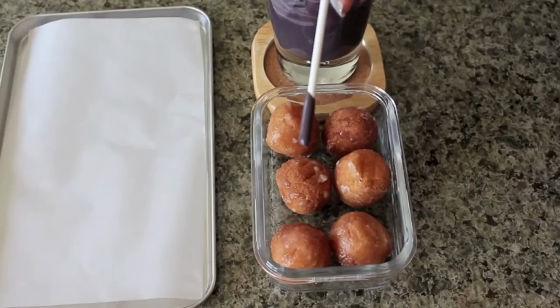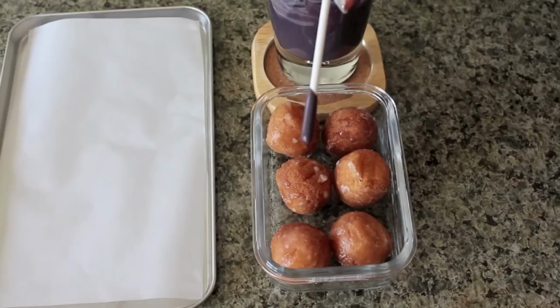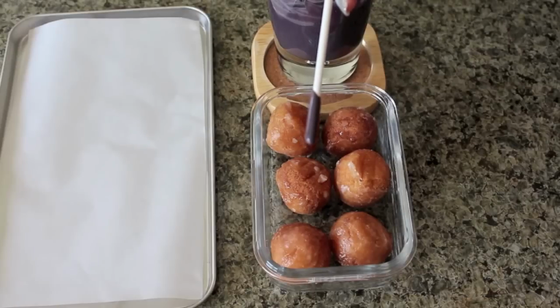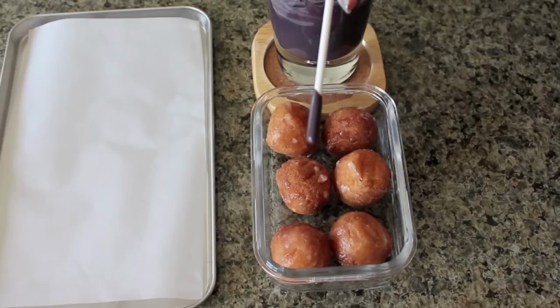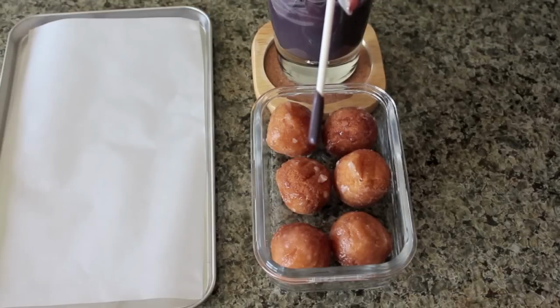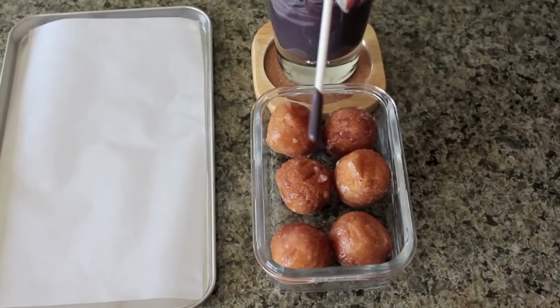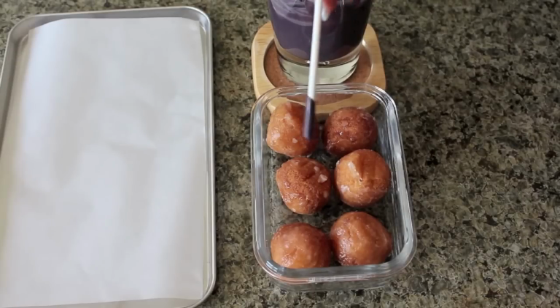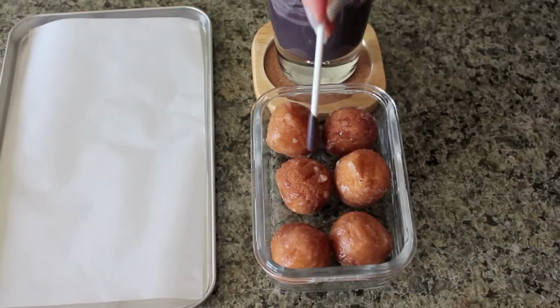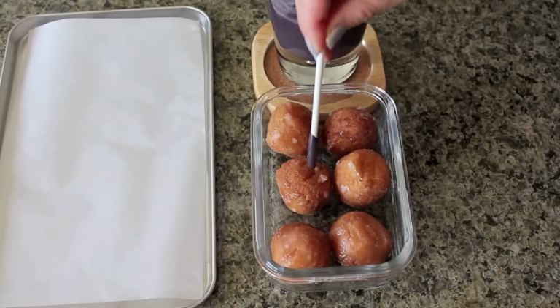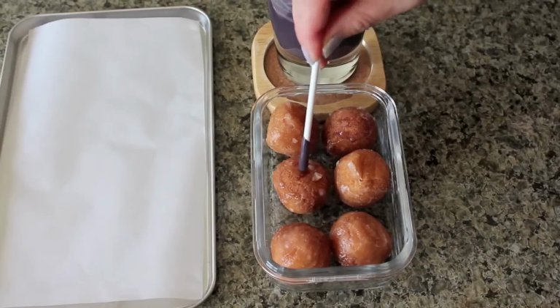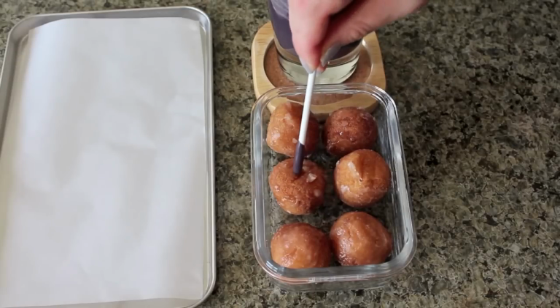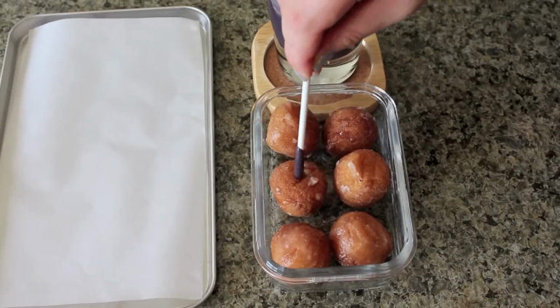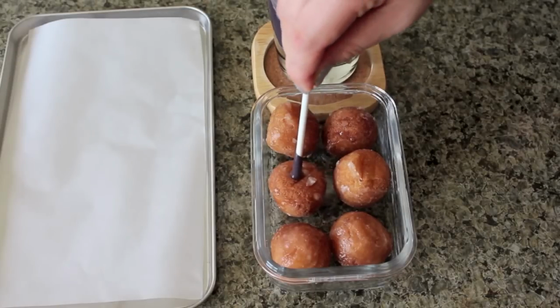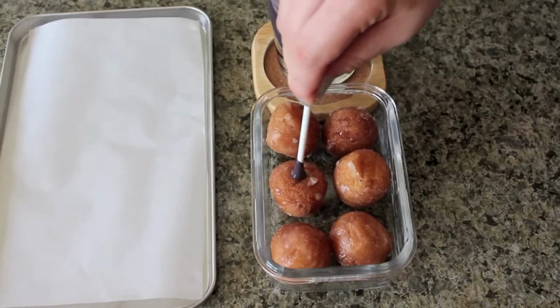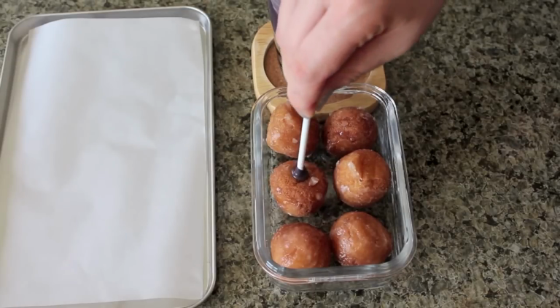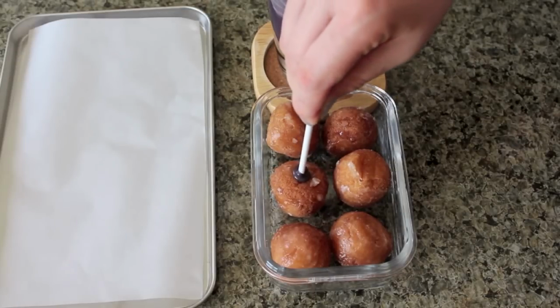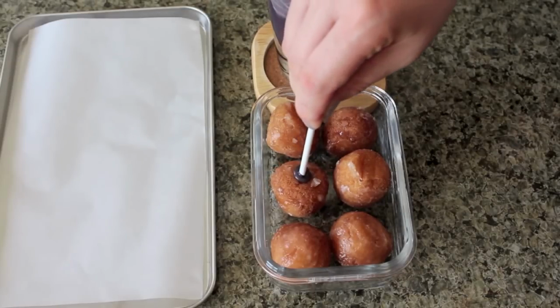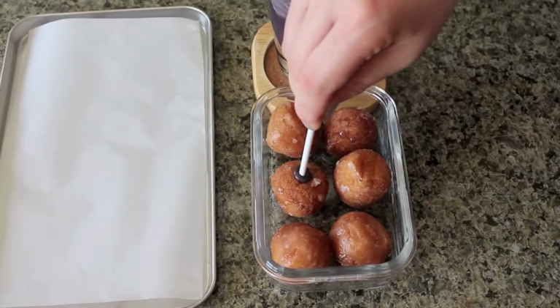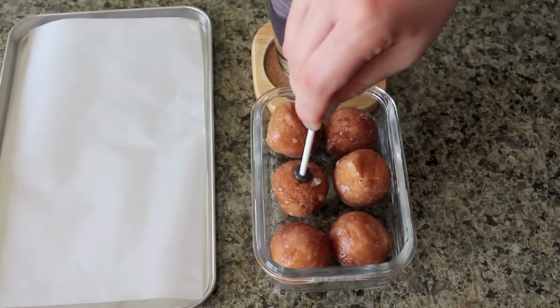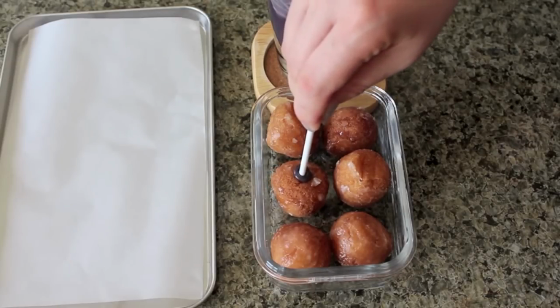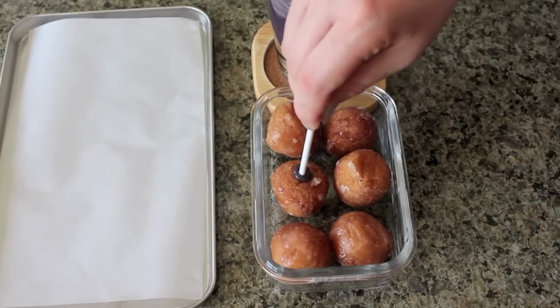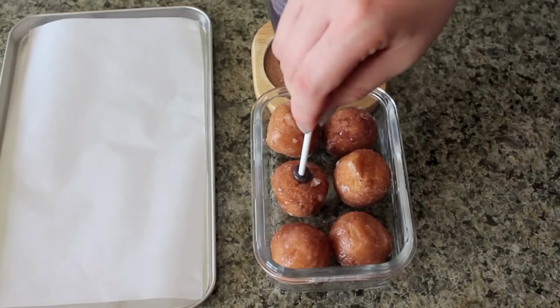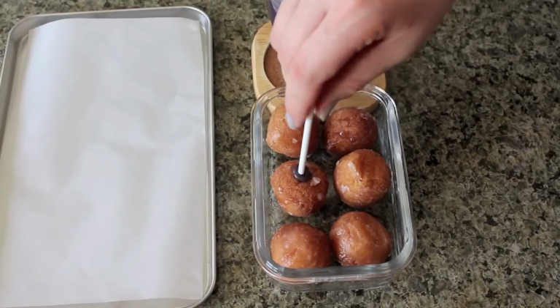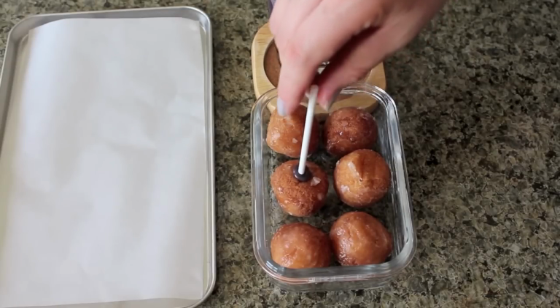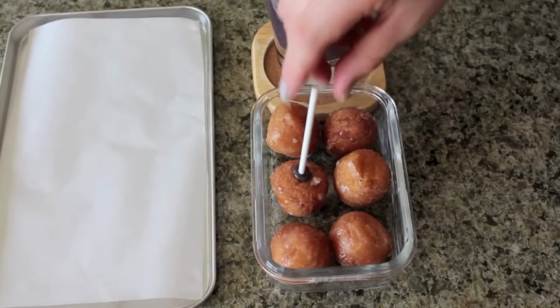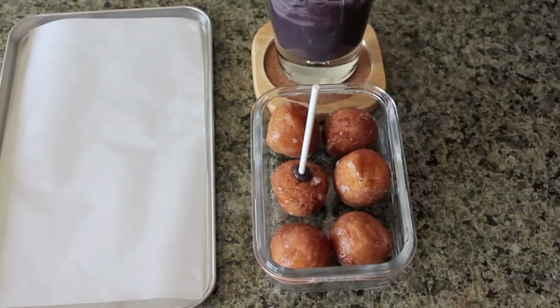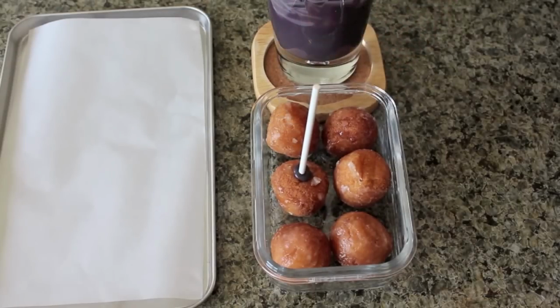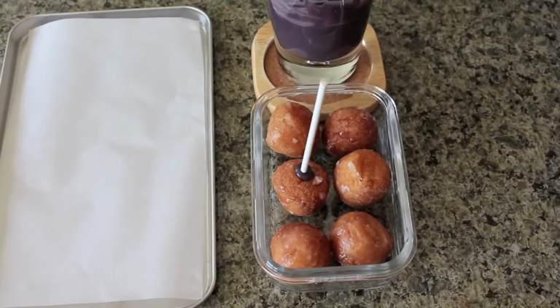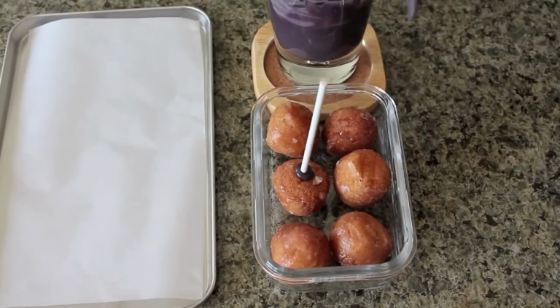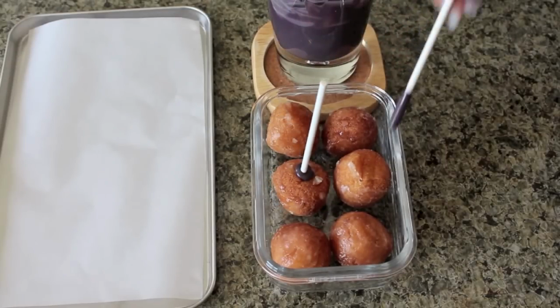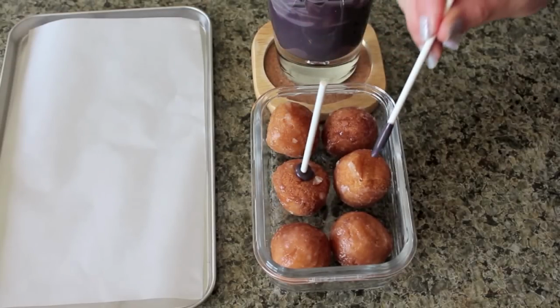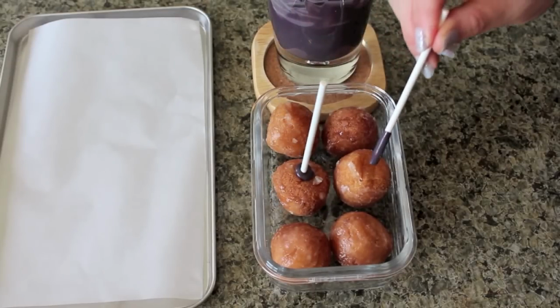Now dip a lolly stick about half an inch into the candy melt and insert it halfway into the donut hole.